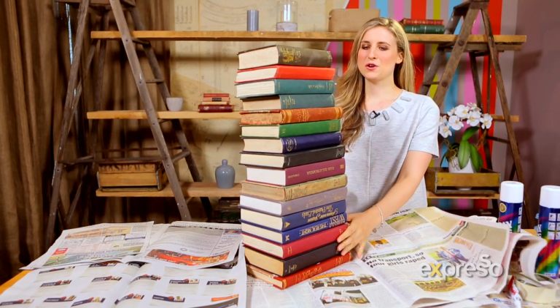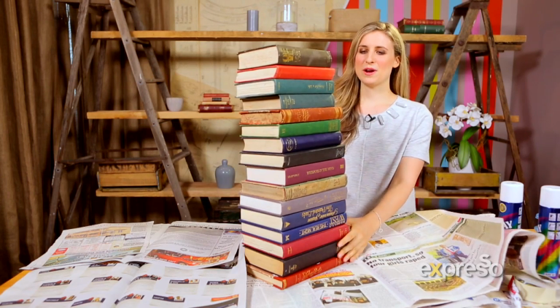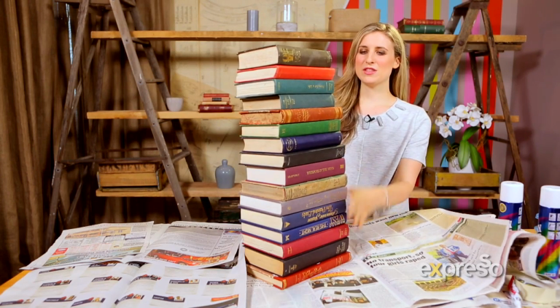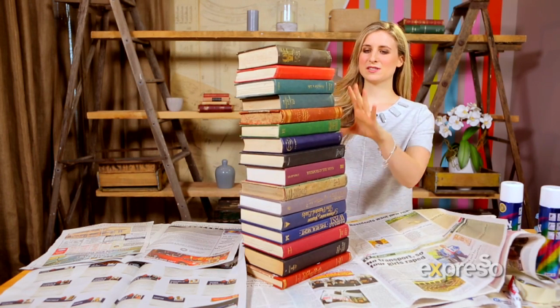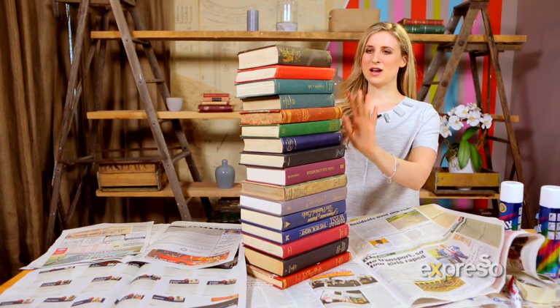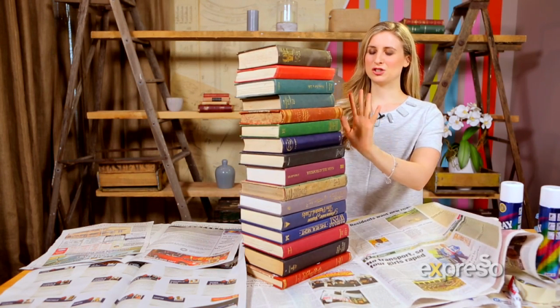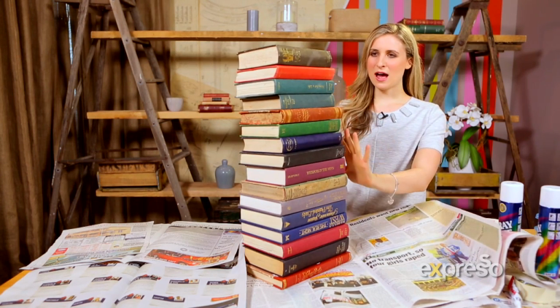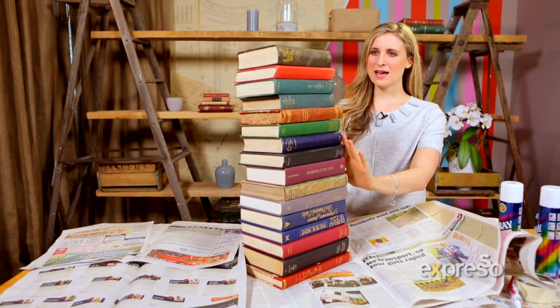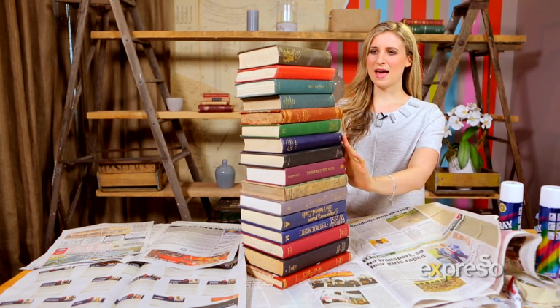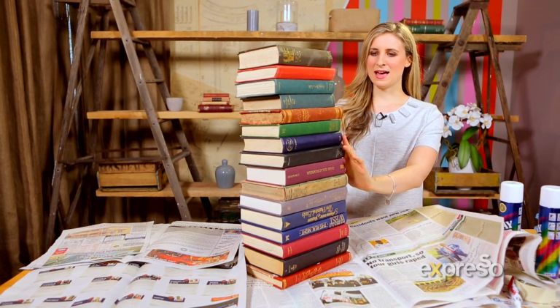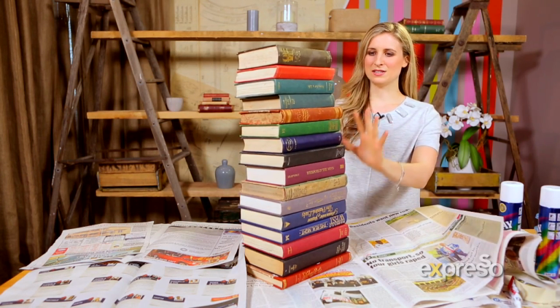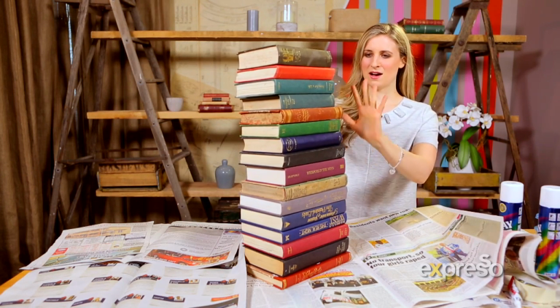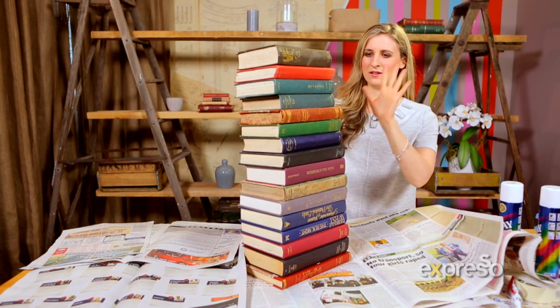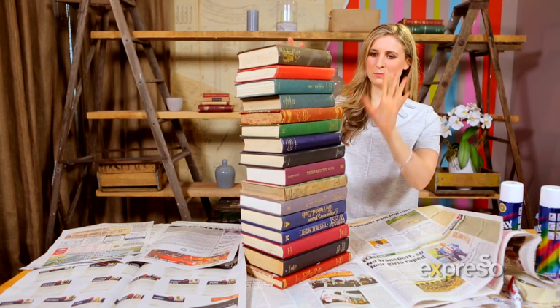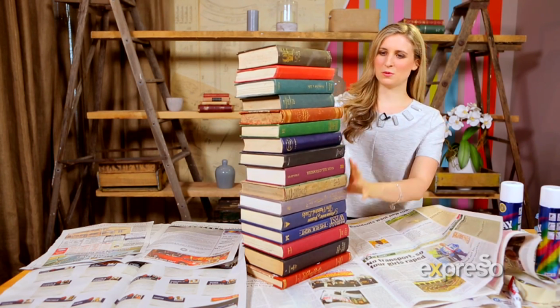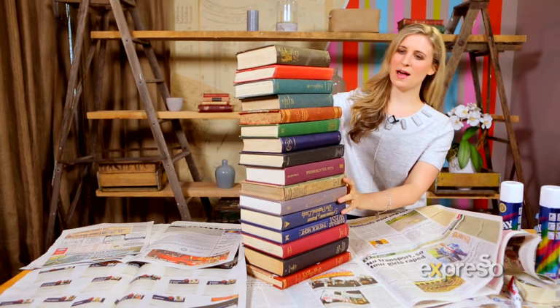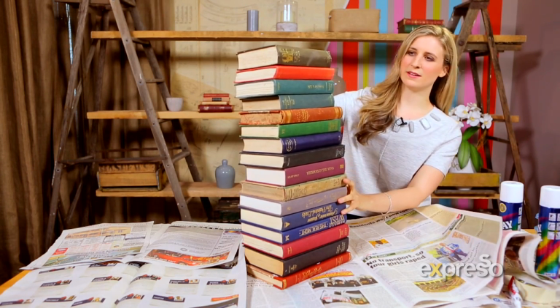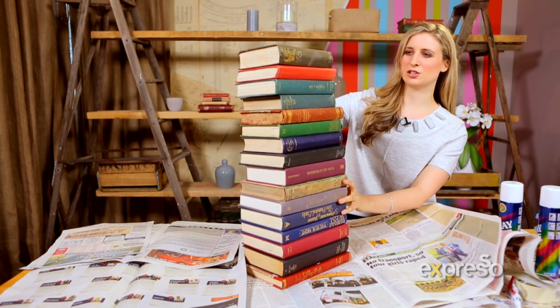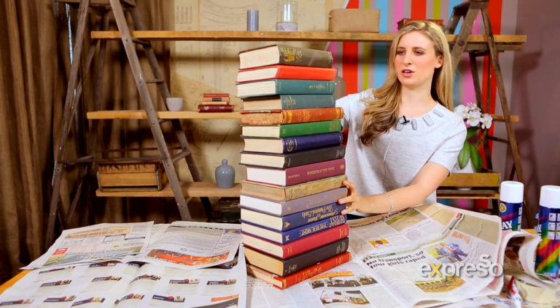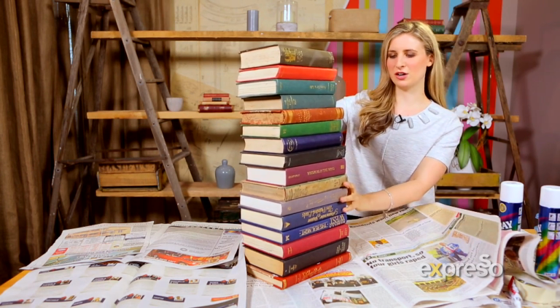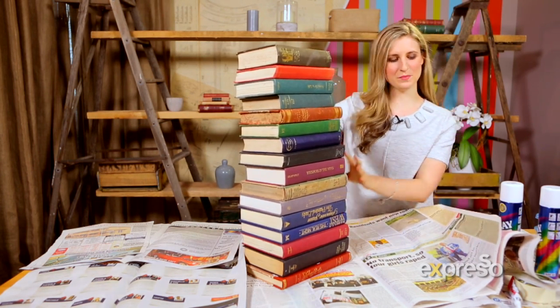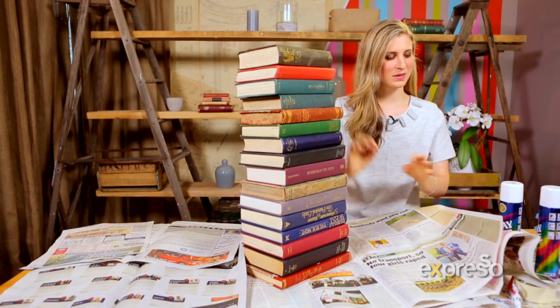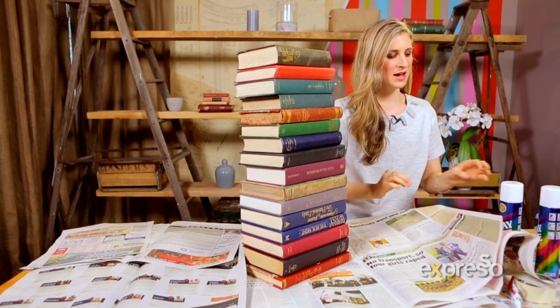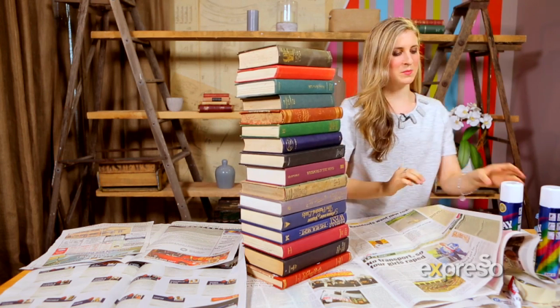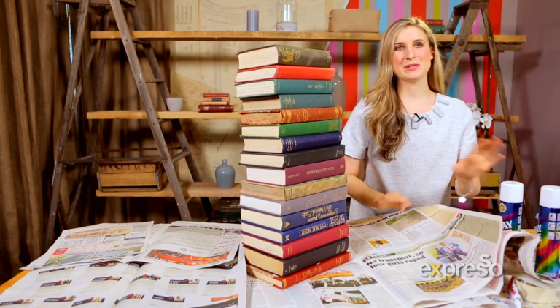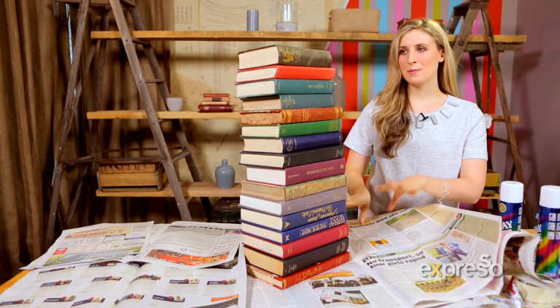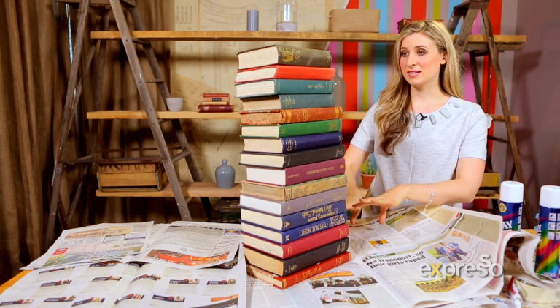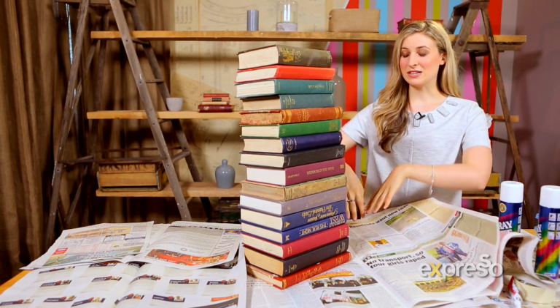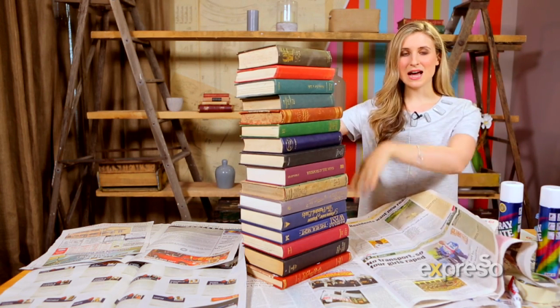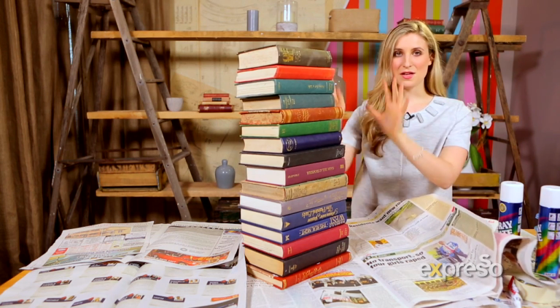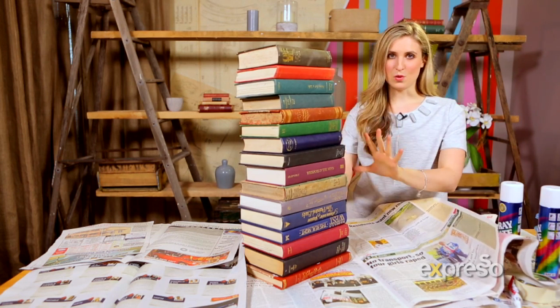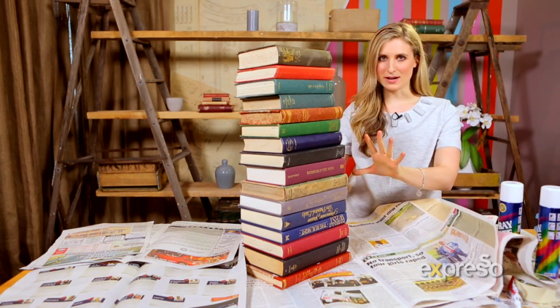Everything's now dry and our book pile is looking good. We're going to spray paint the entire thing white.